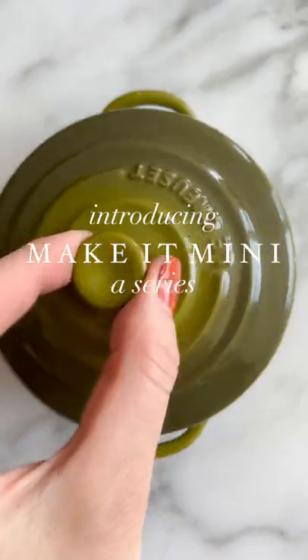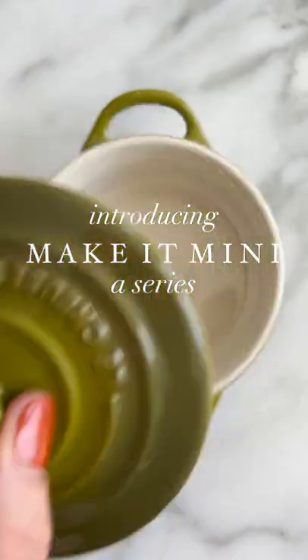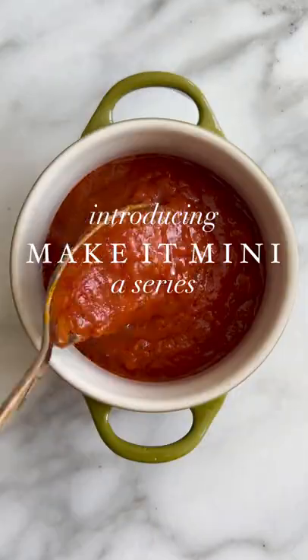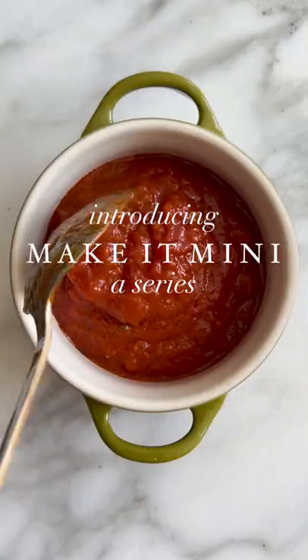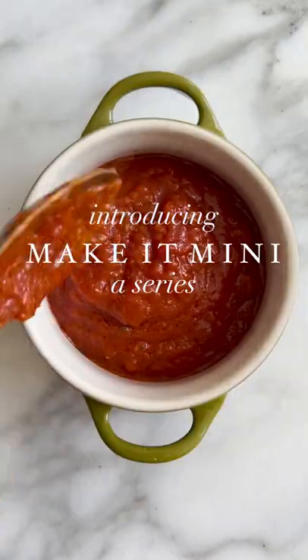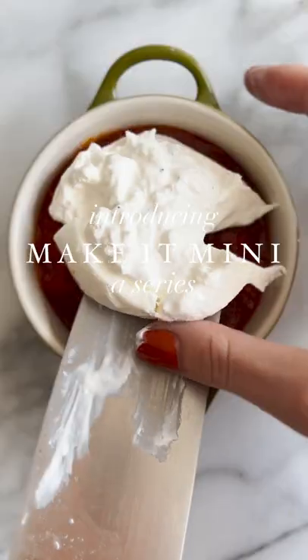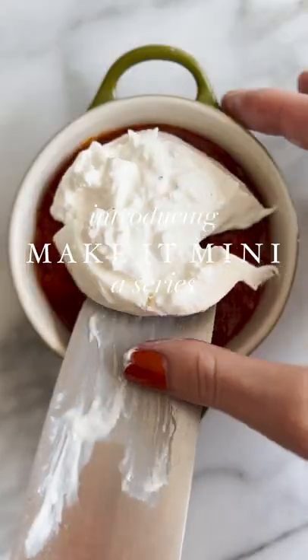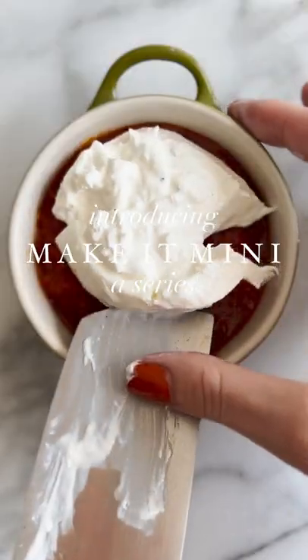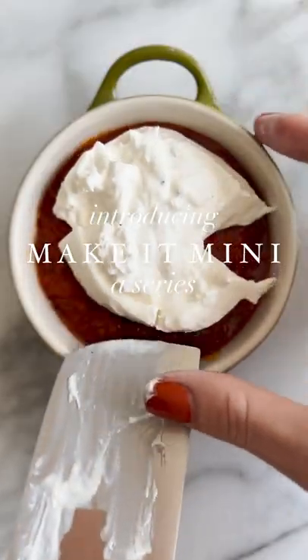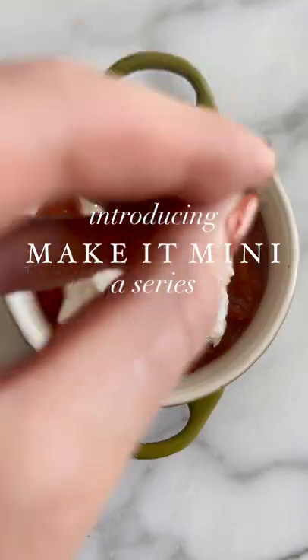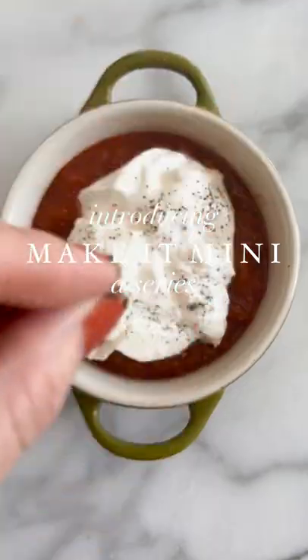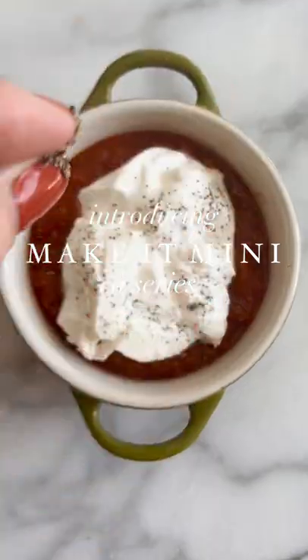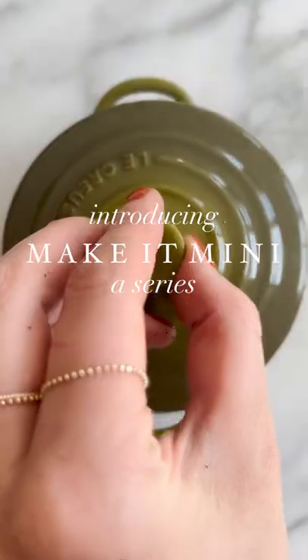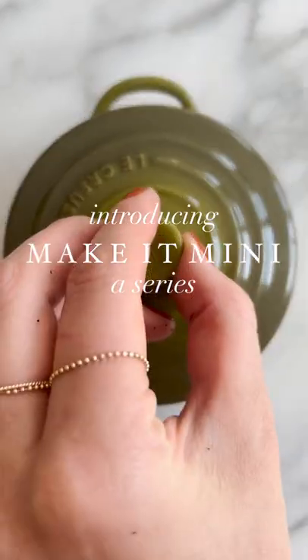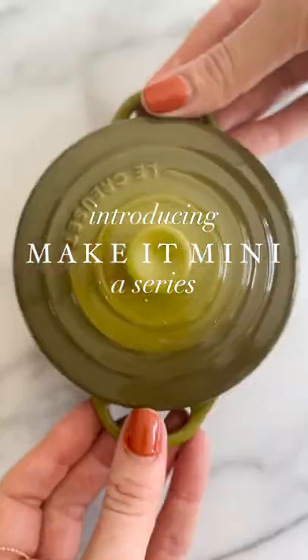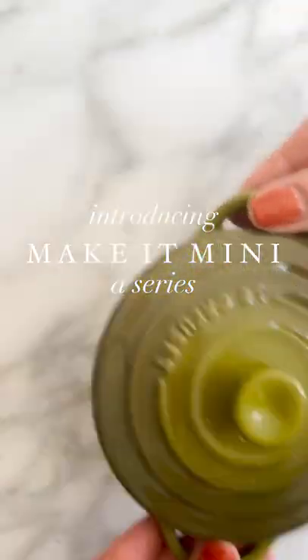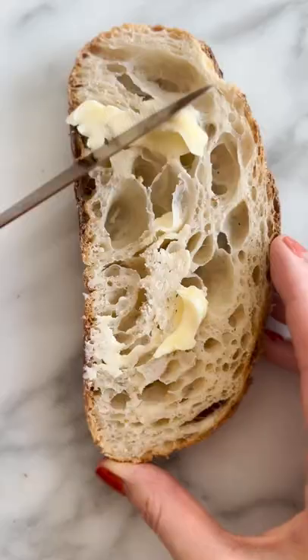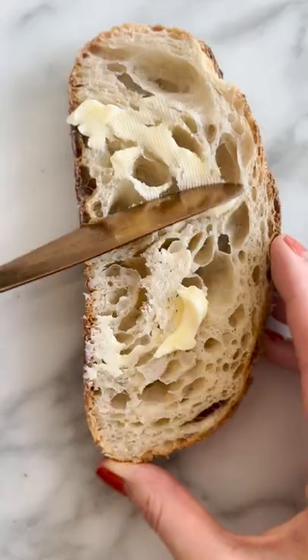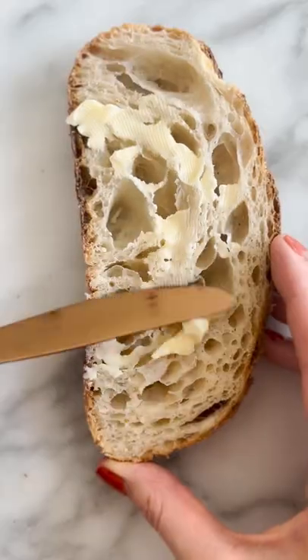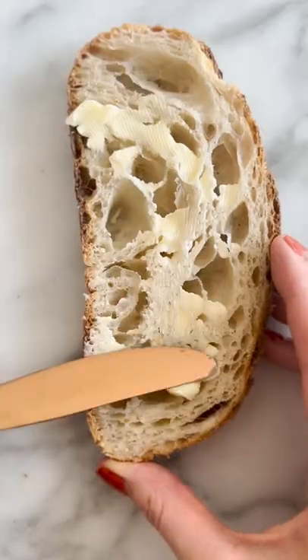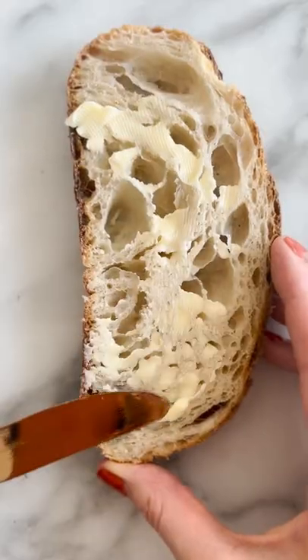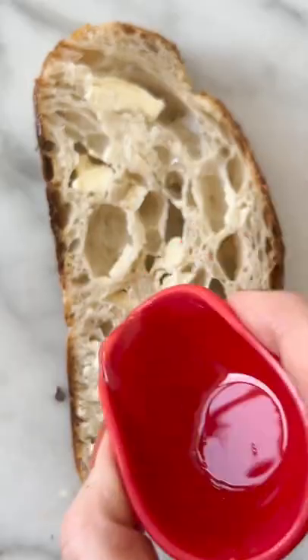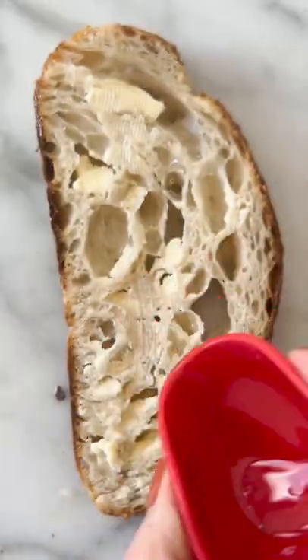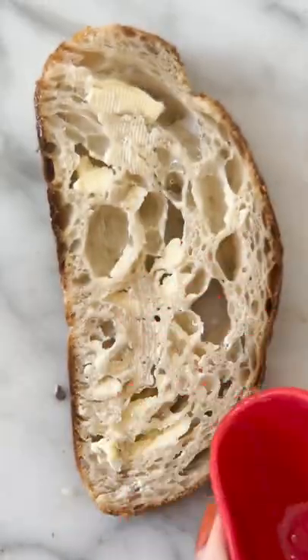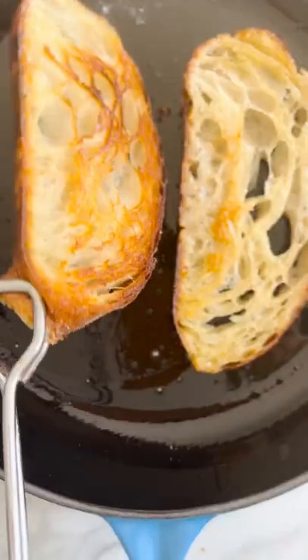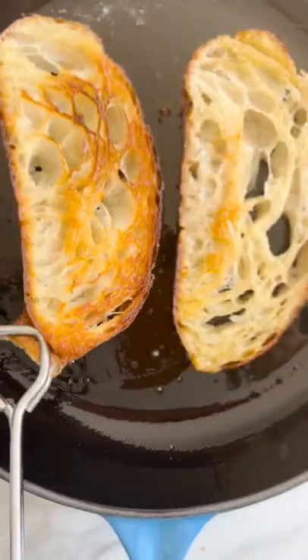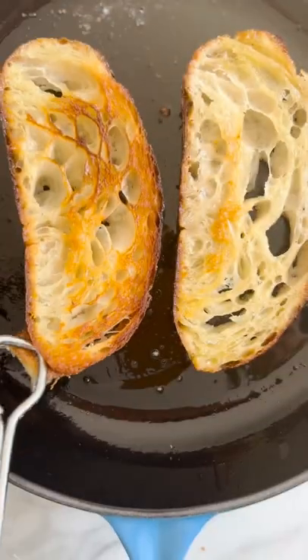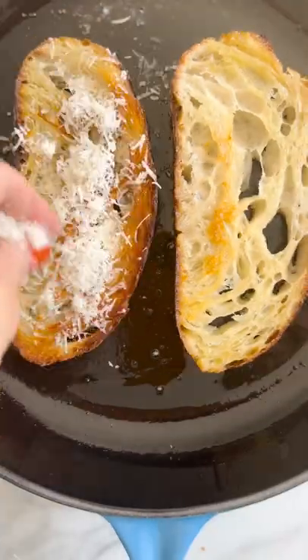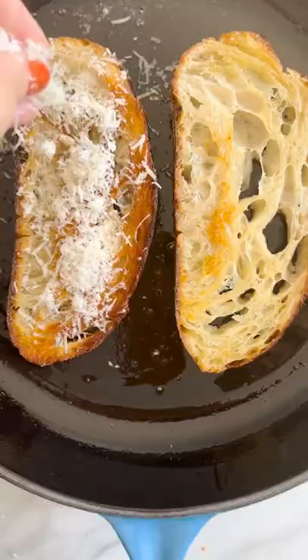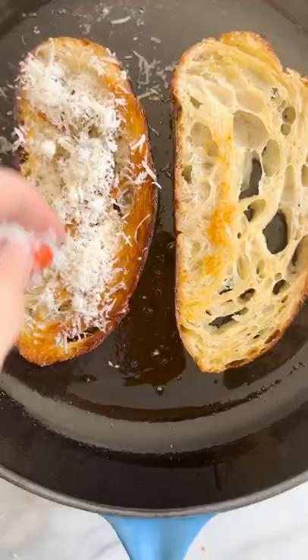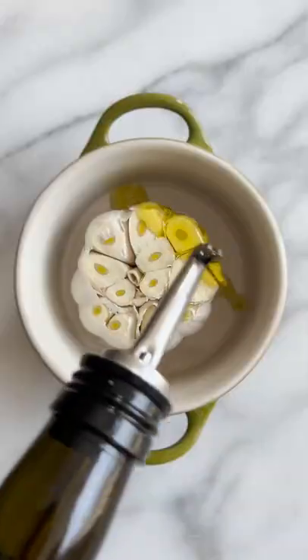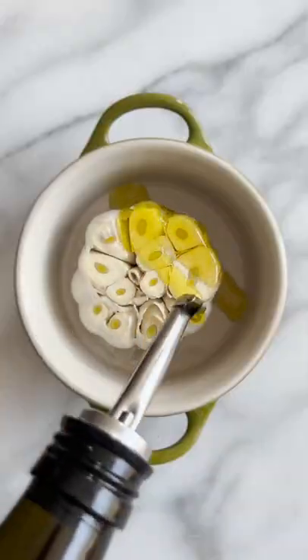Welcome to Make It Mini, a new series that reimagines trending recipes using Le Creuset's mini cocottes.